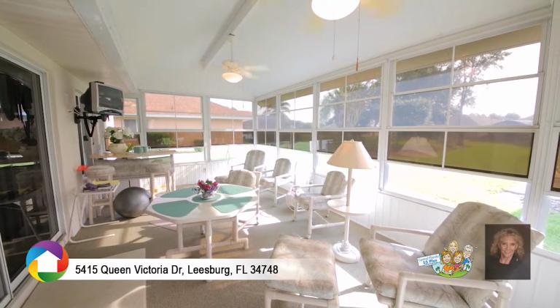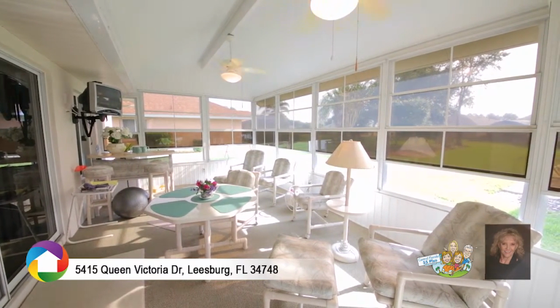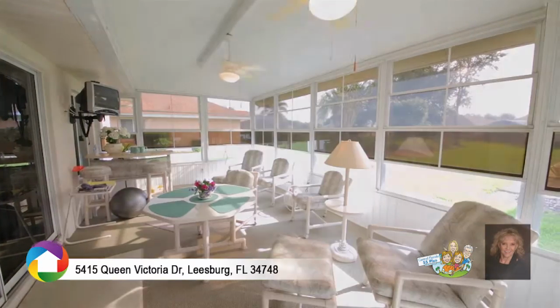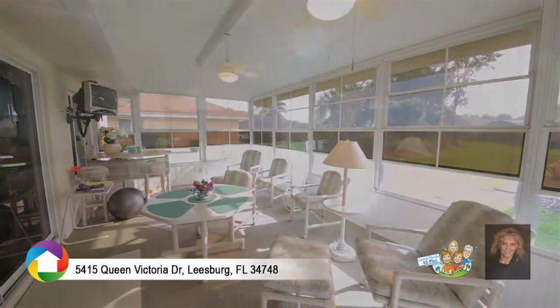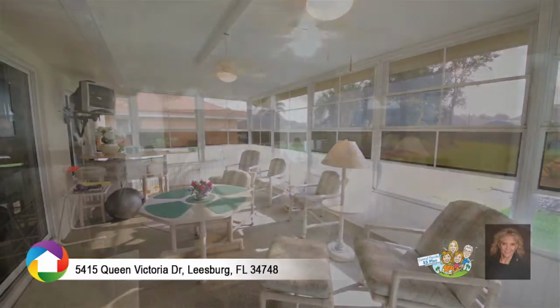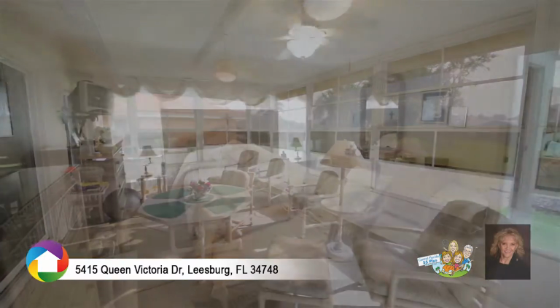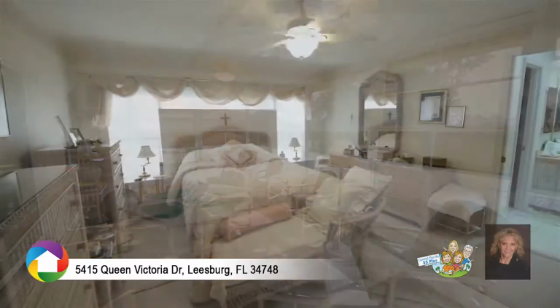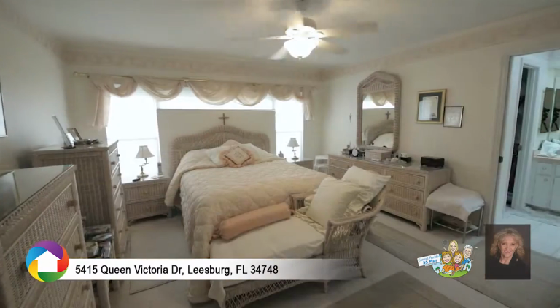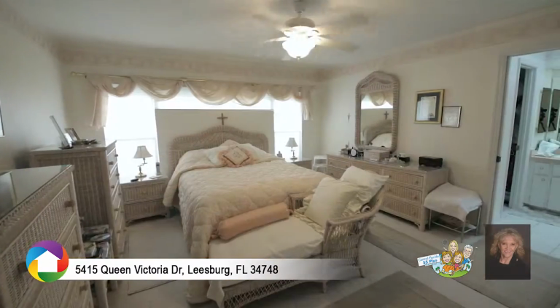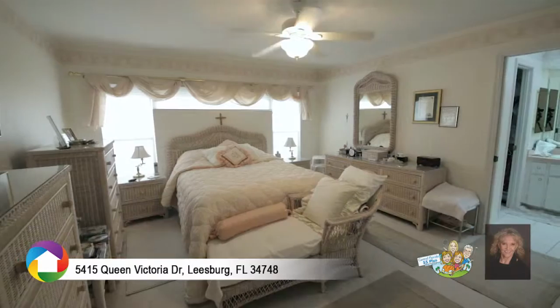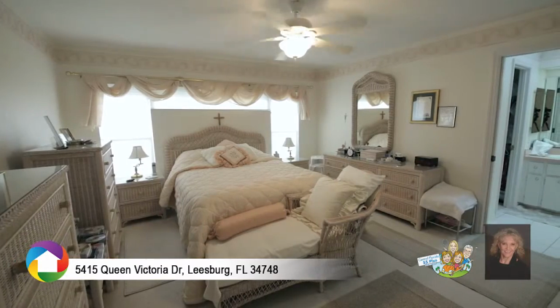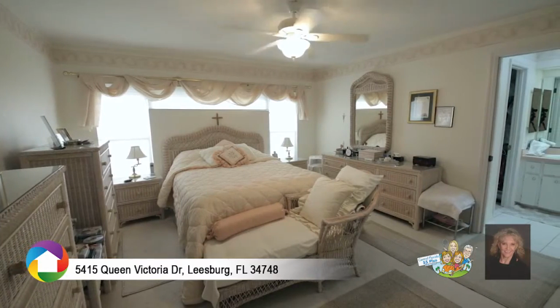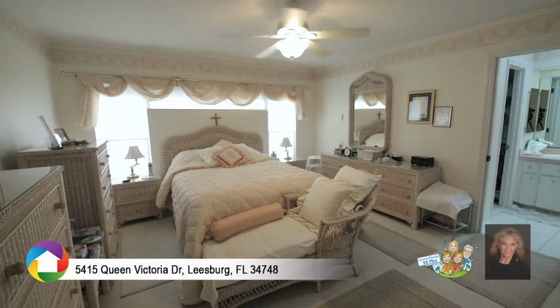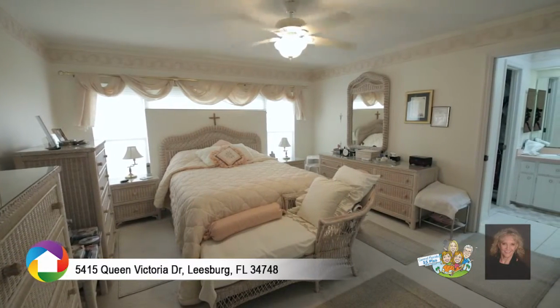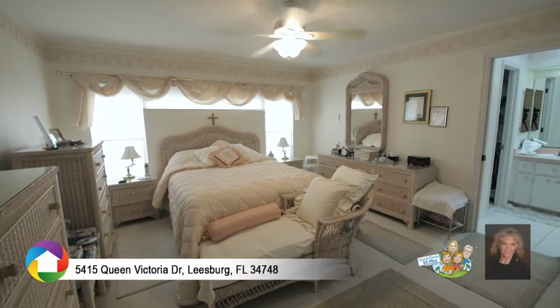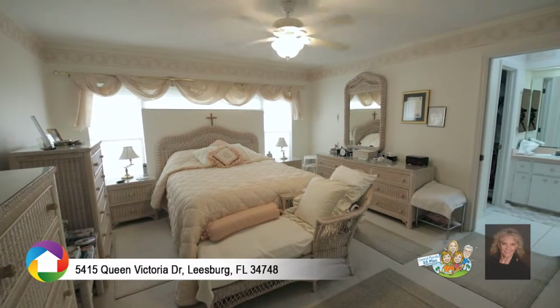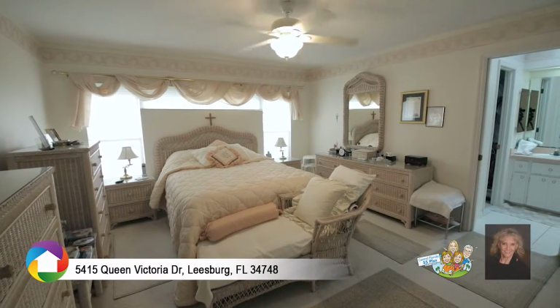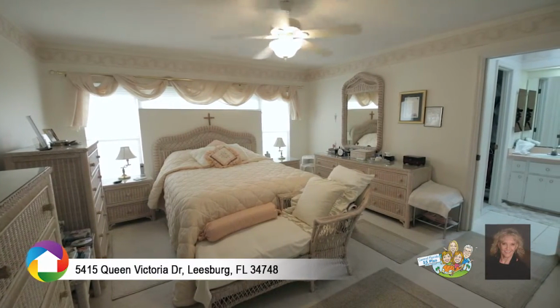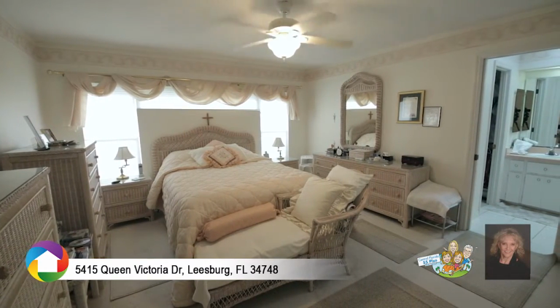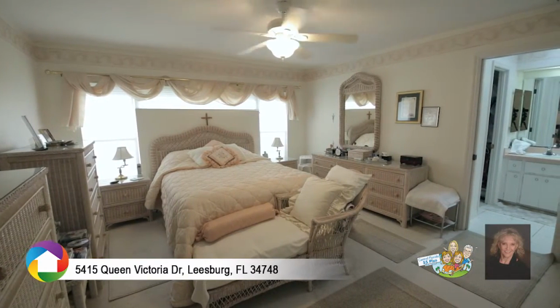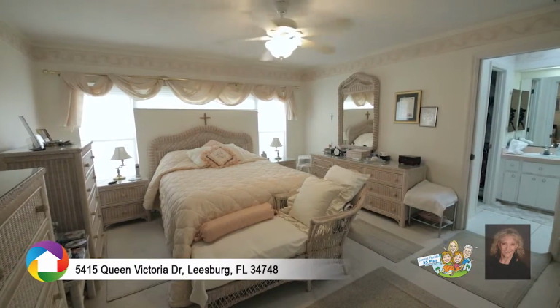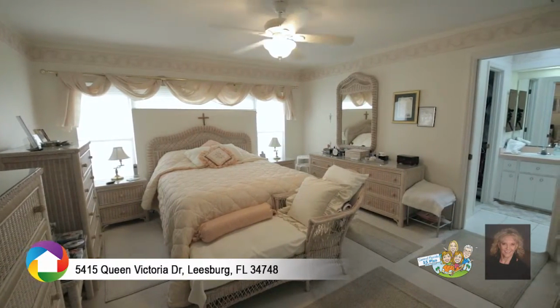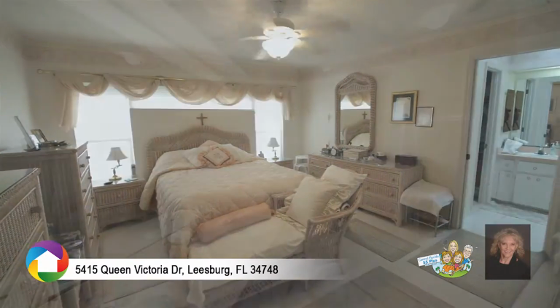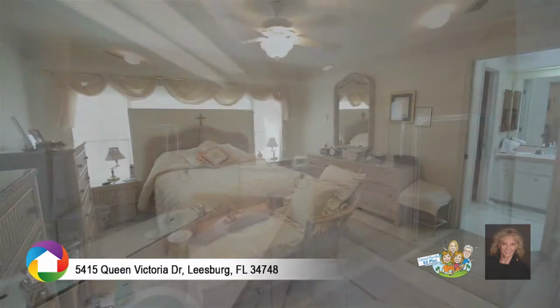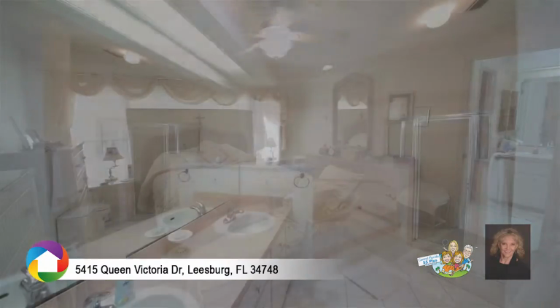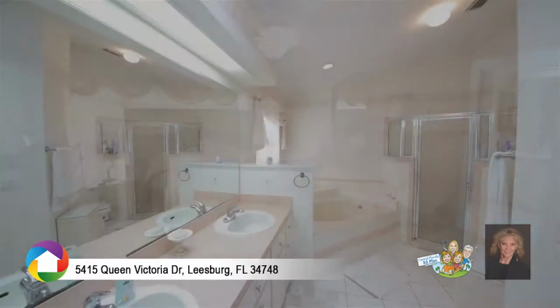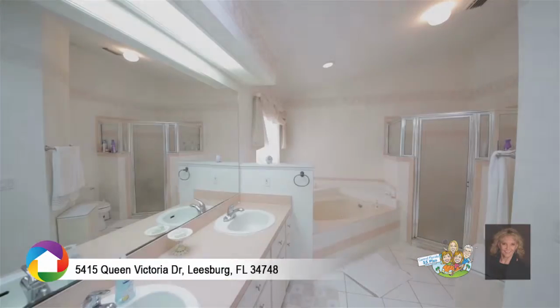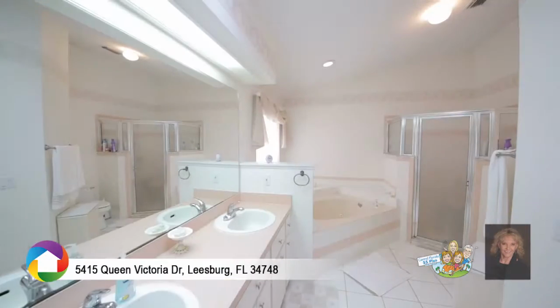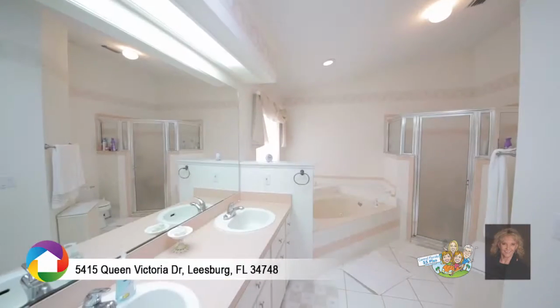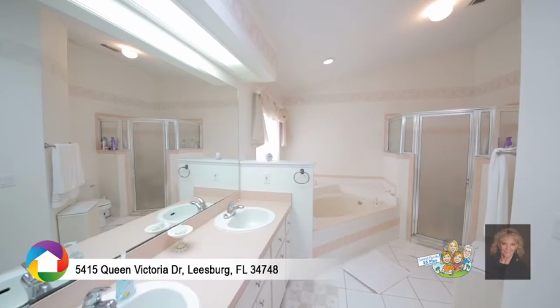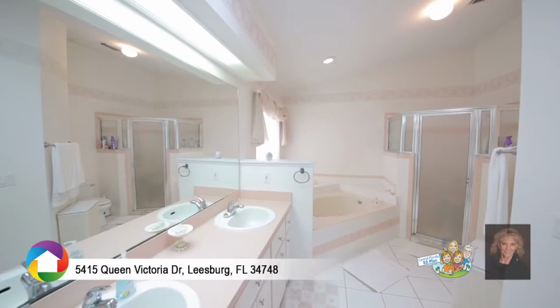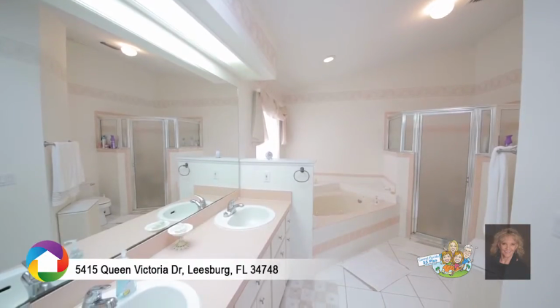The master suite features a walk-in closet, dual-sink vanity, glass-enclosed shower, and soaking tub.